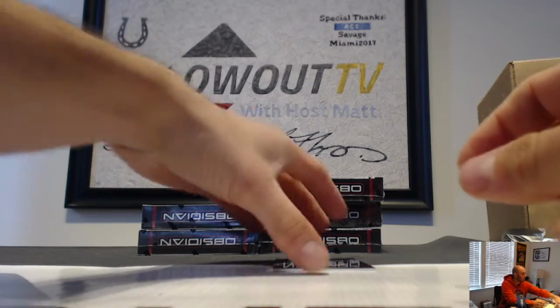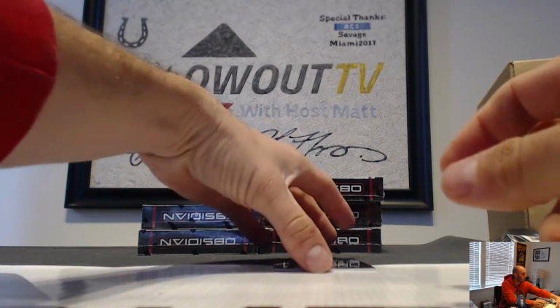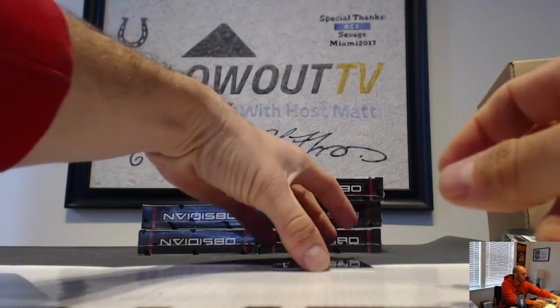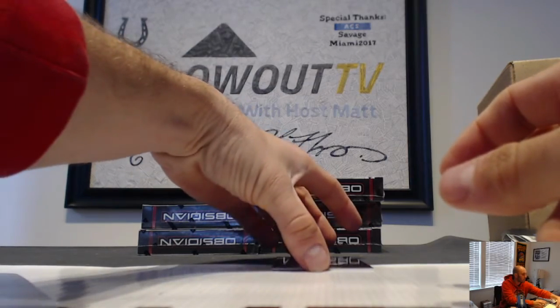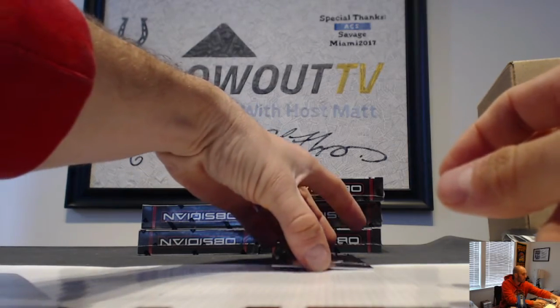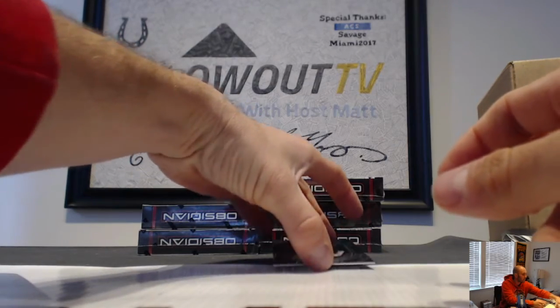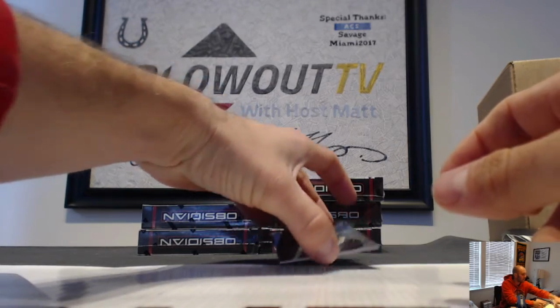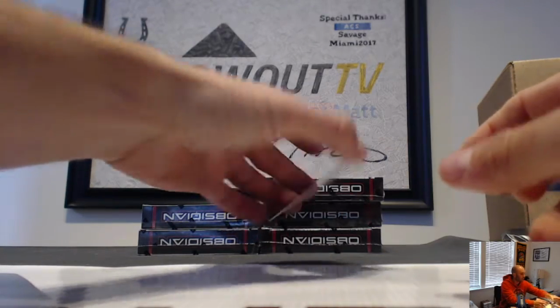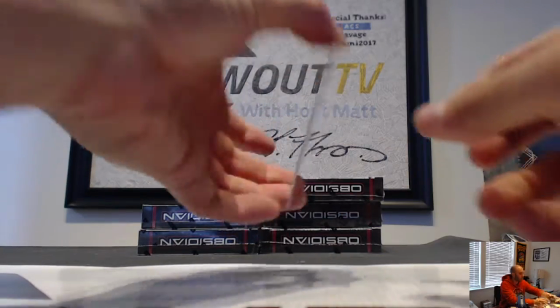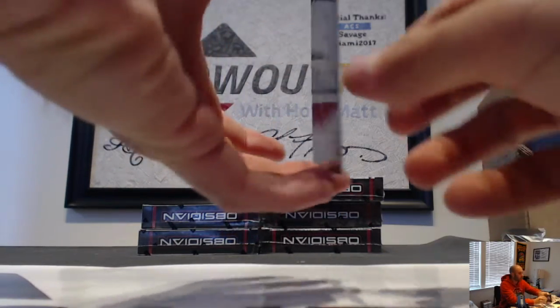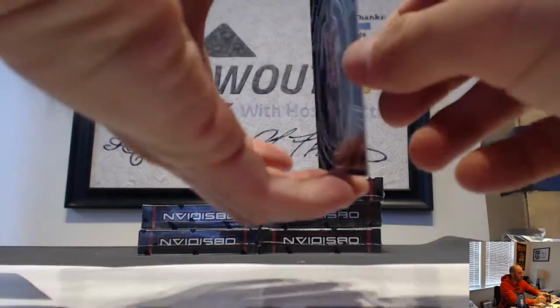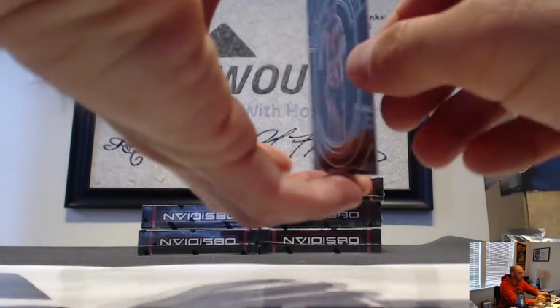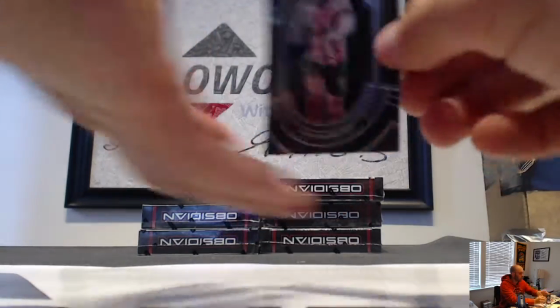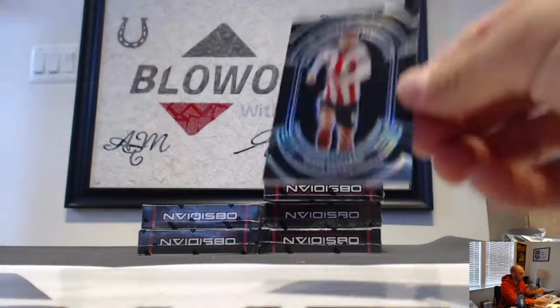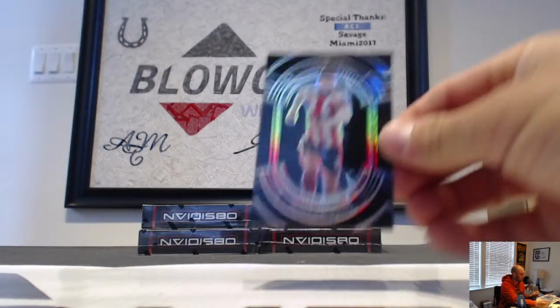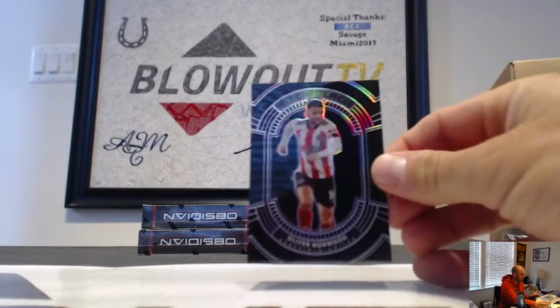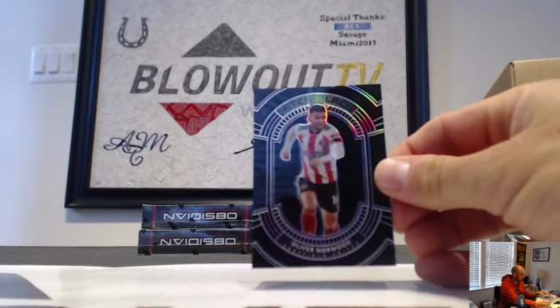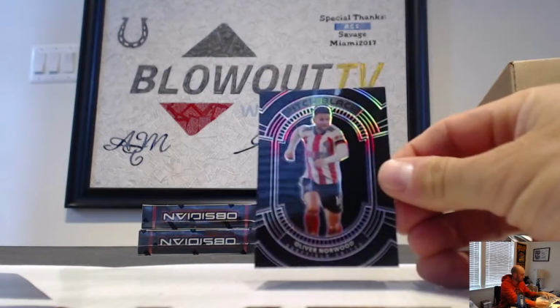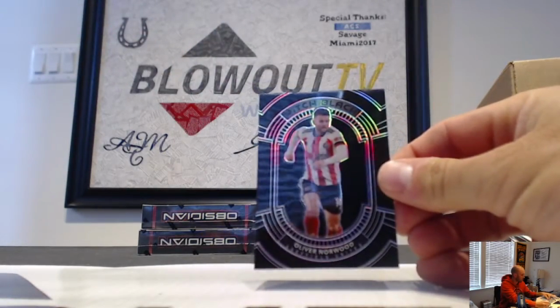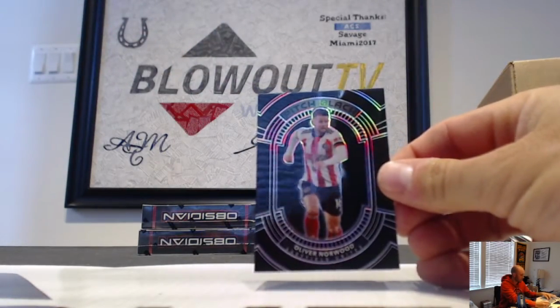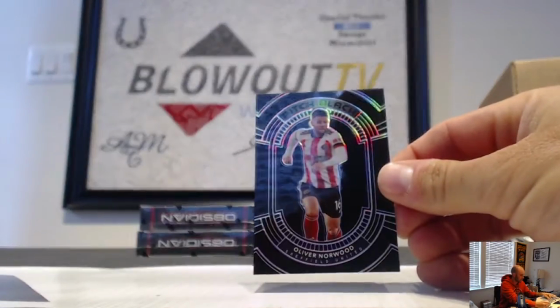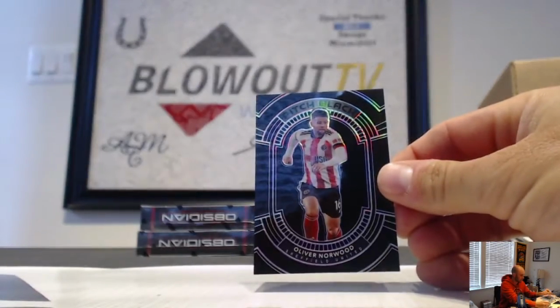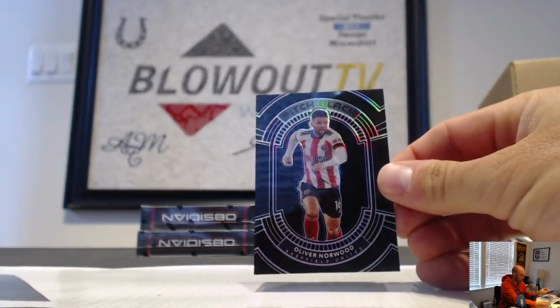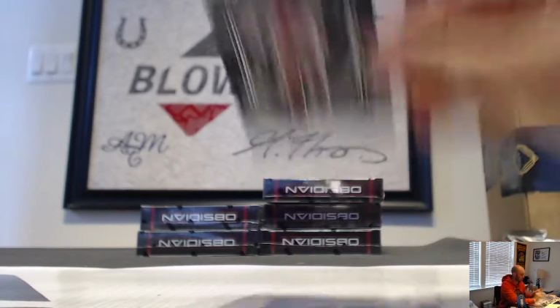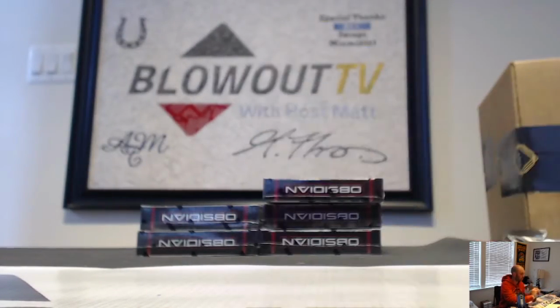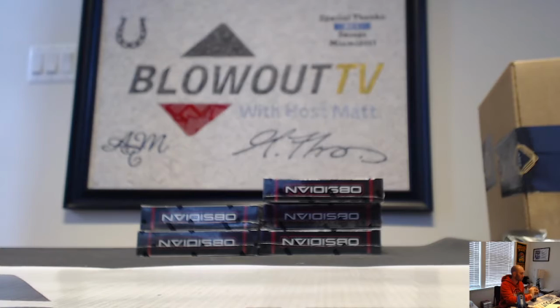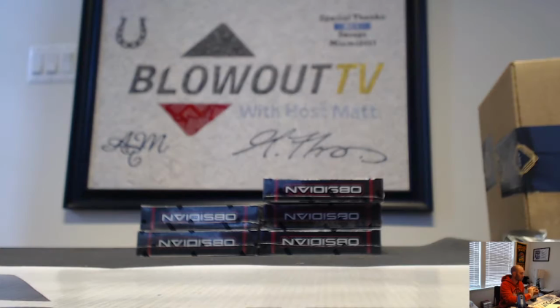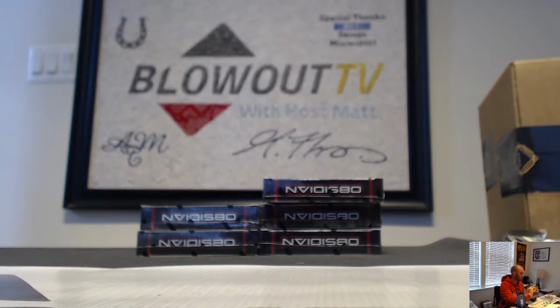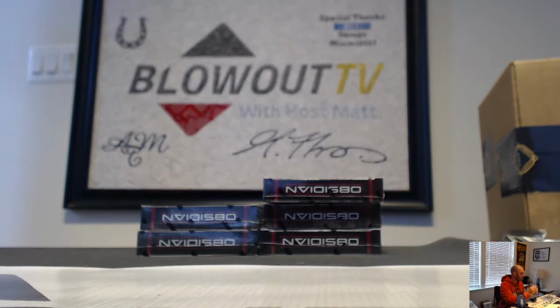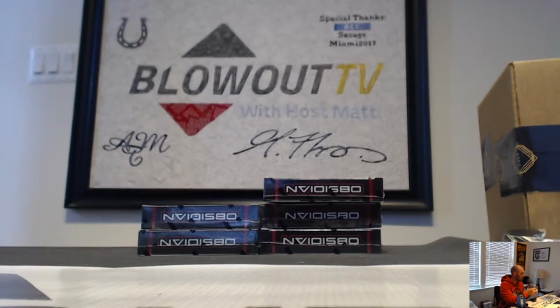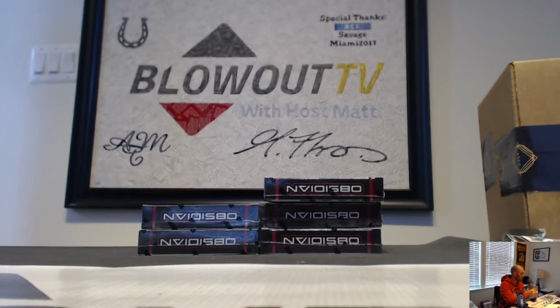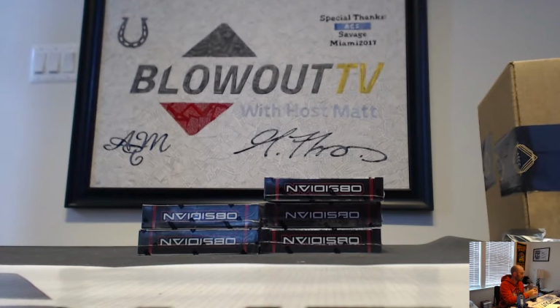And Oliver Norwood is the Pitch Black insert, number 2/99.